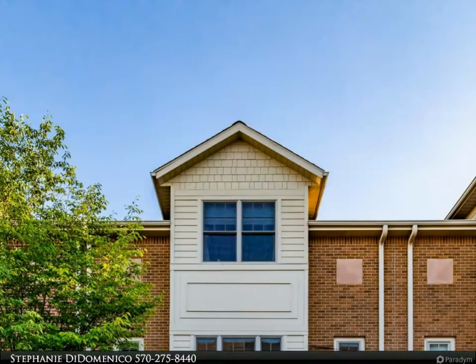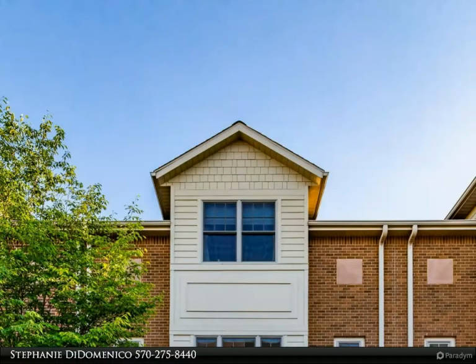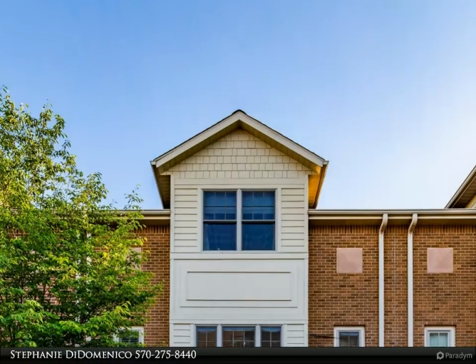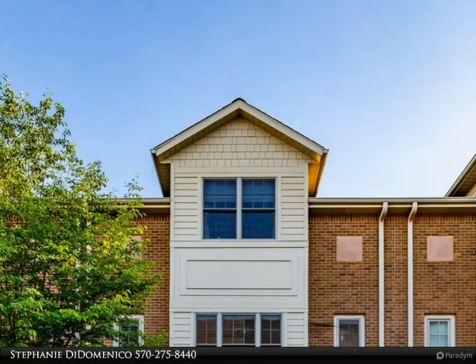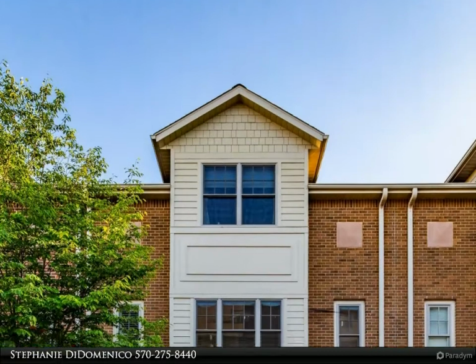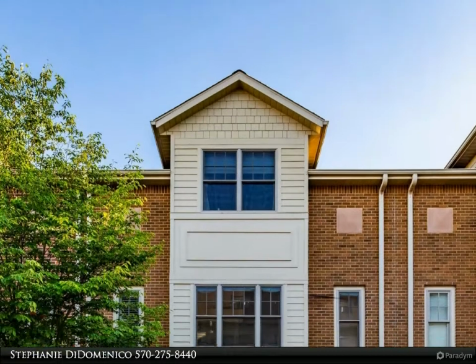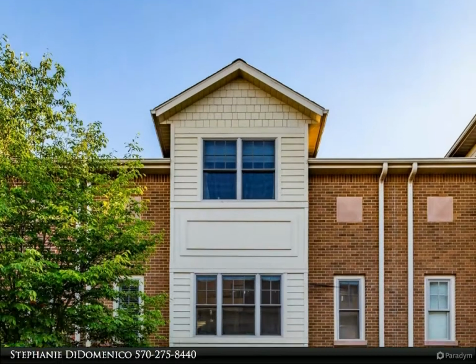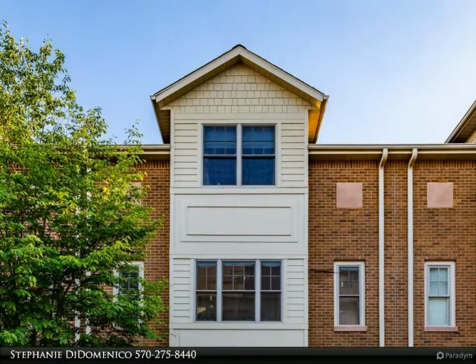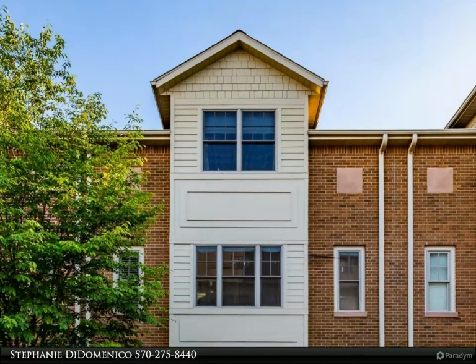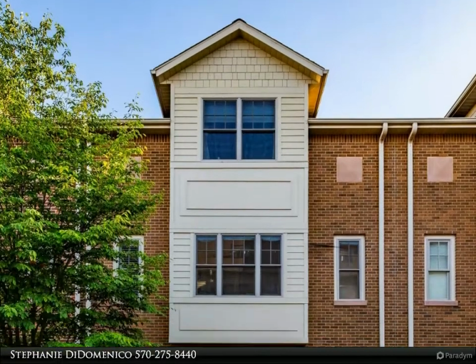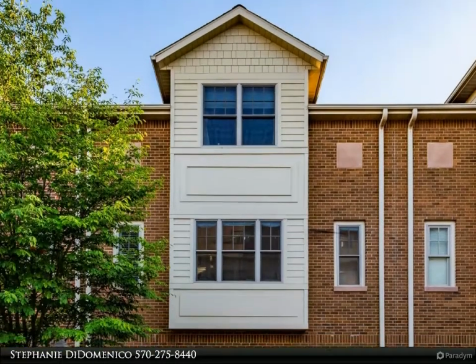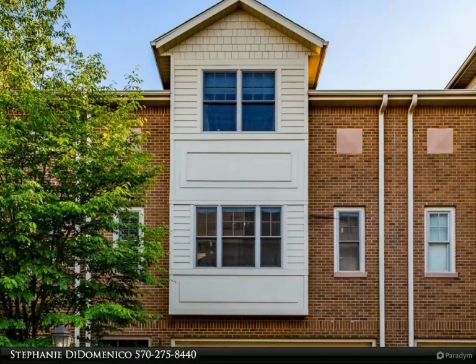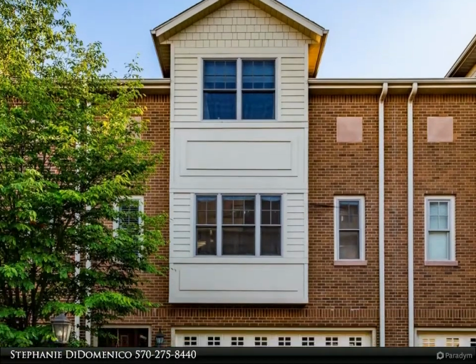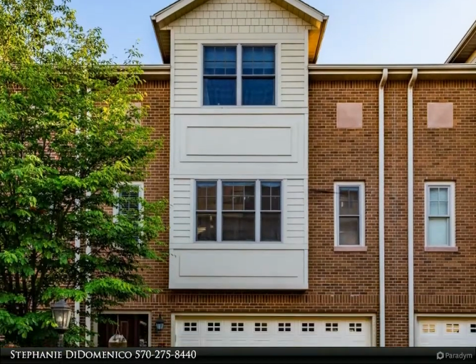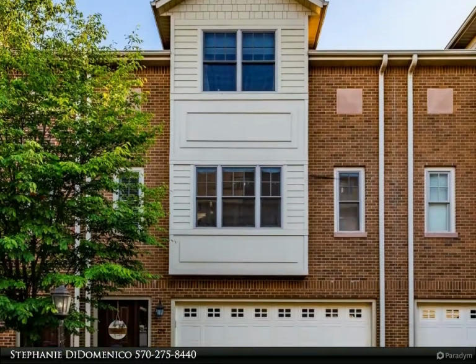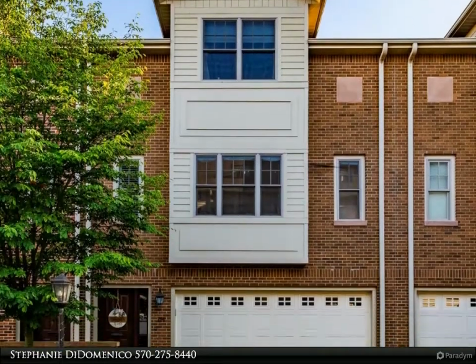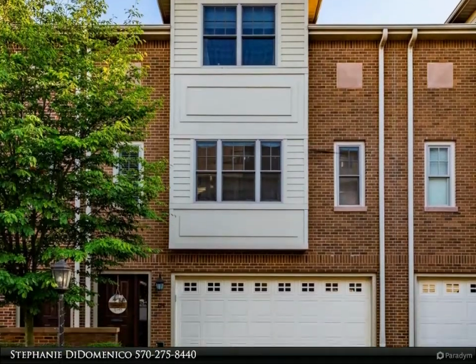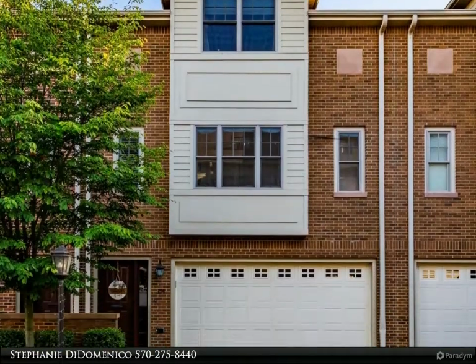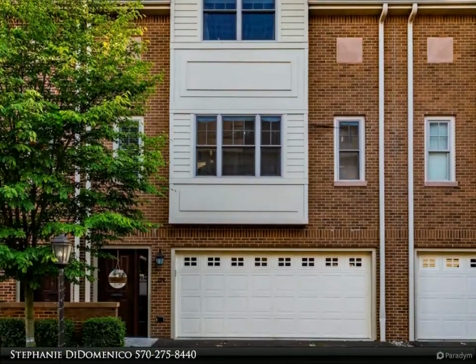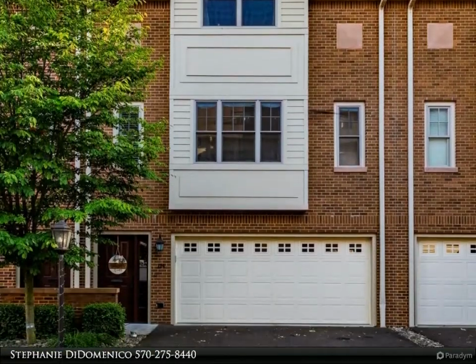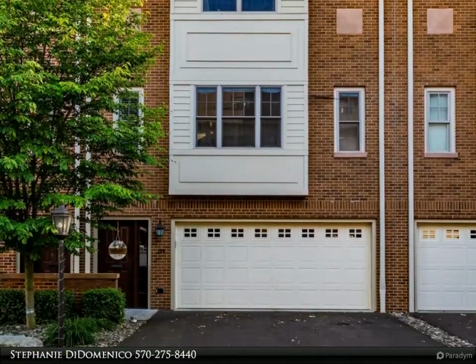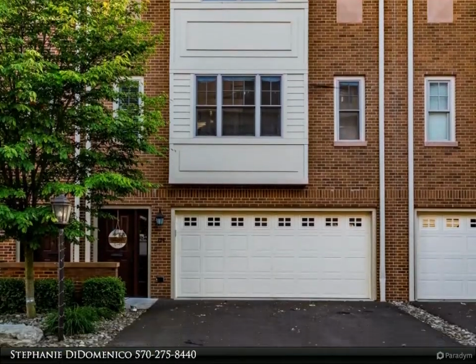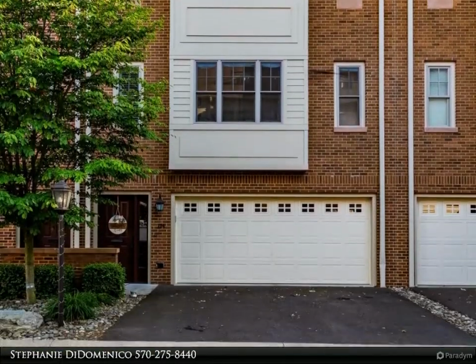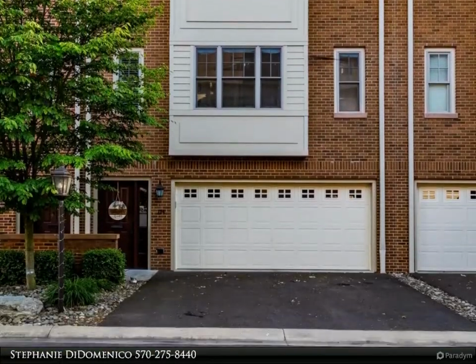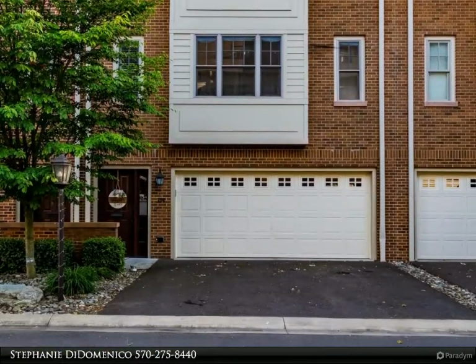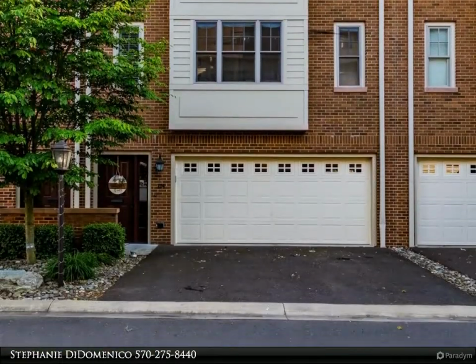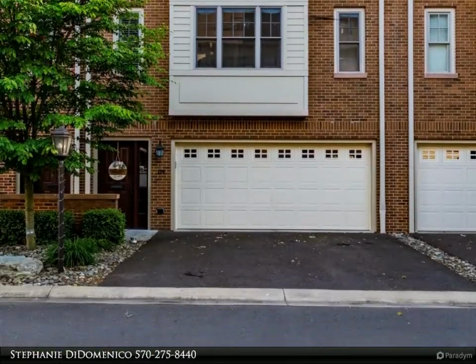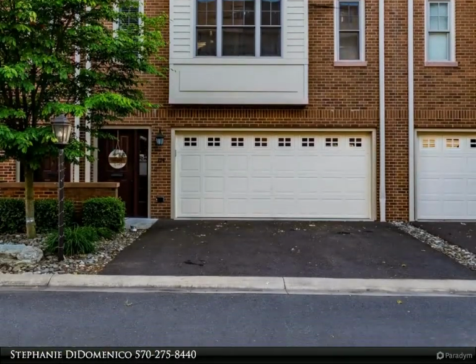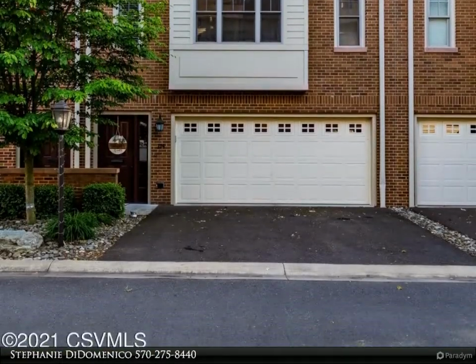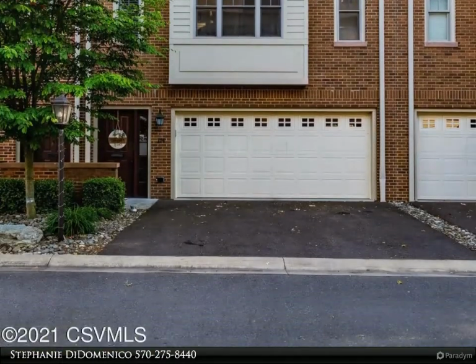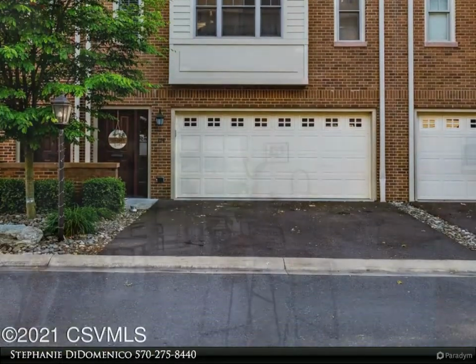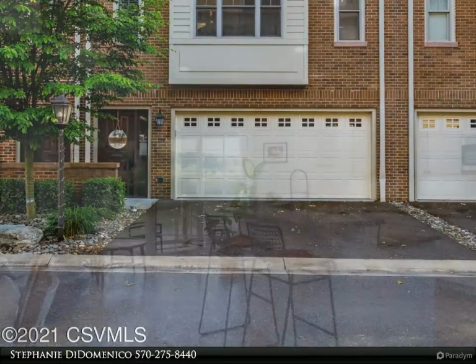Riverfront living. Amazing river views. Living space elevated above the flood plain.